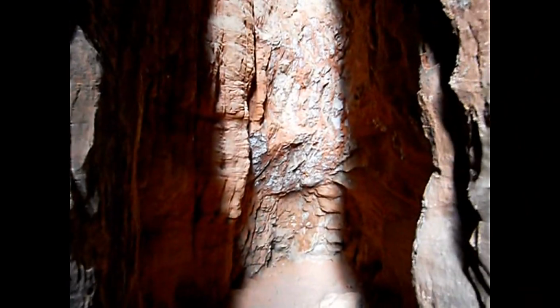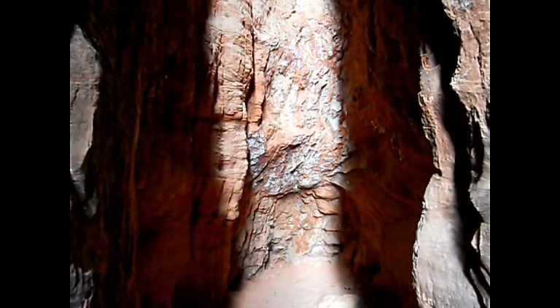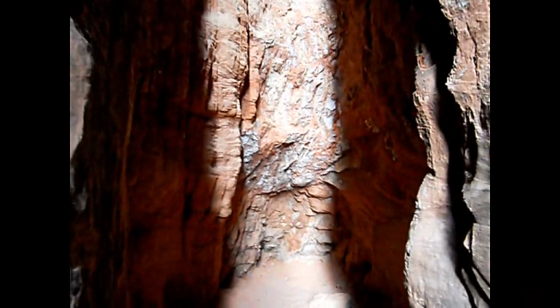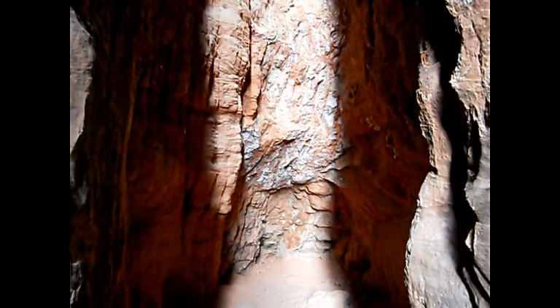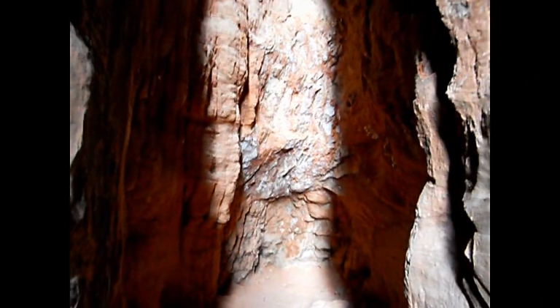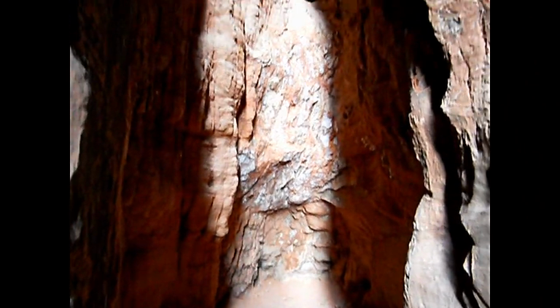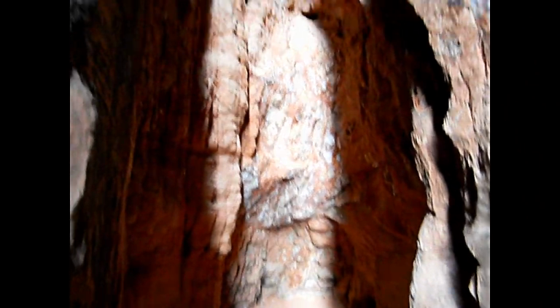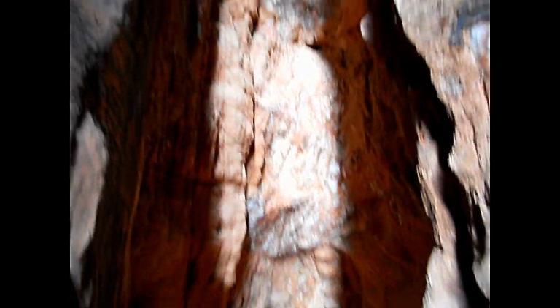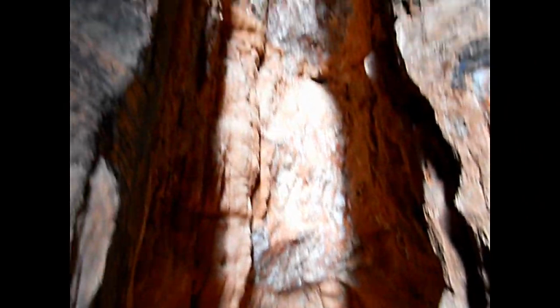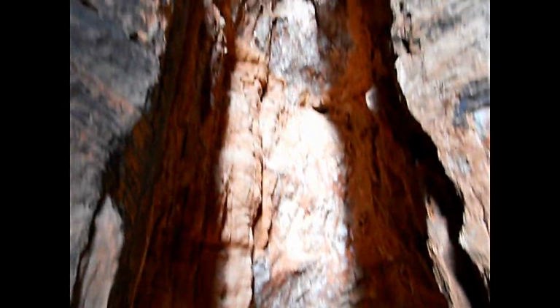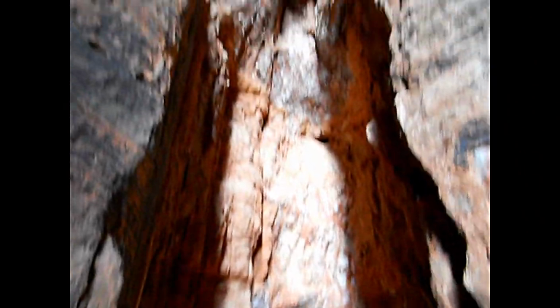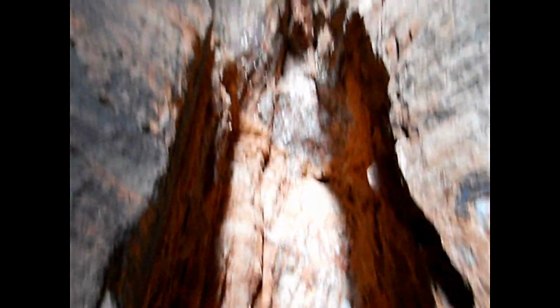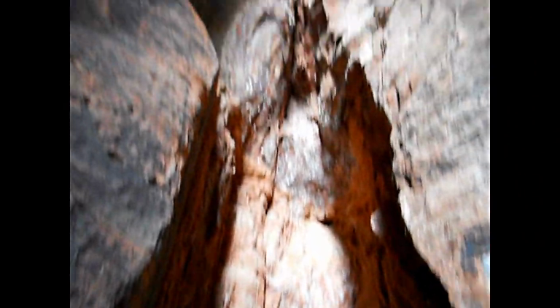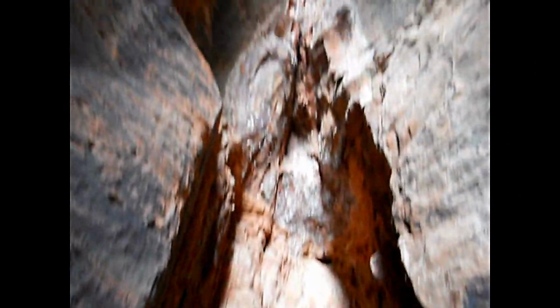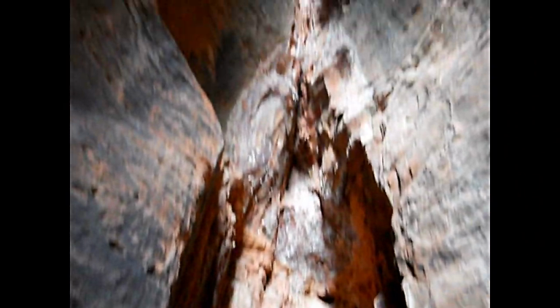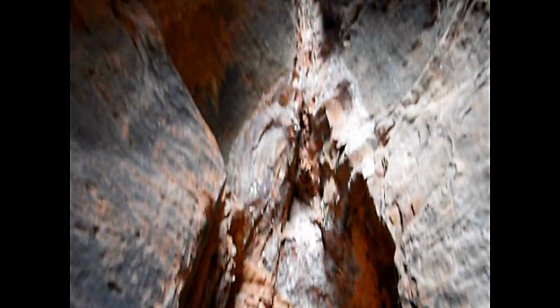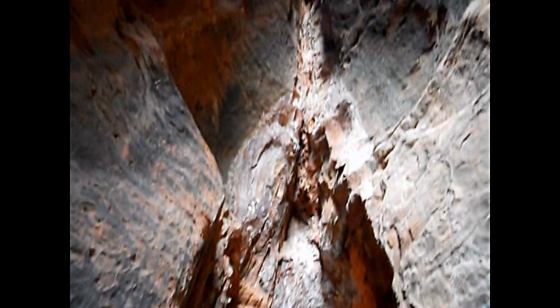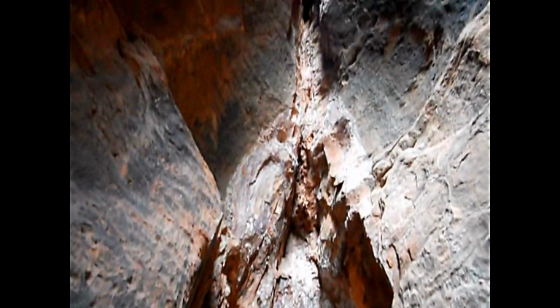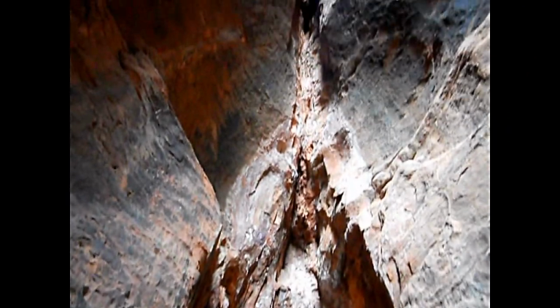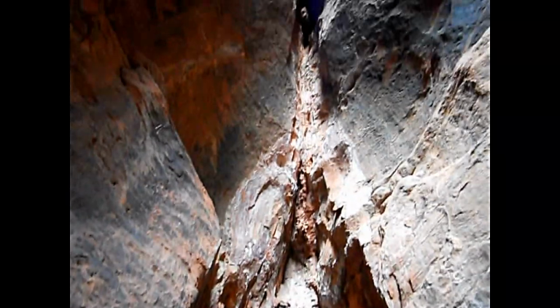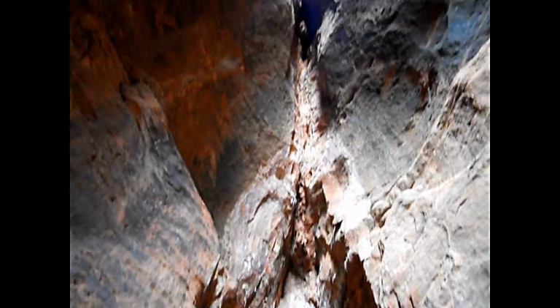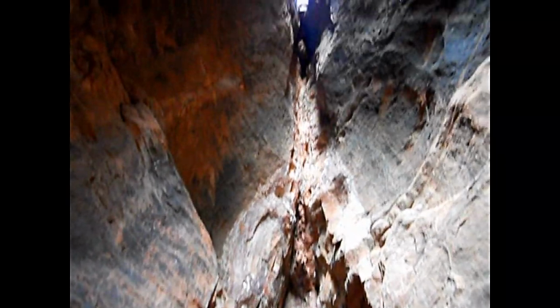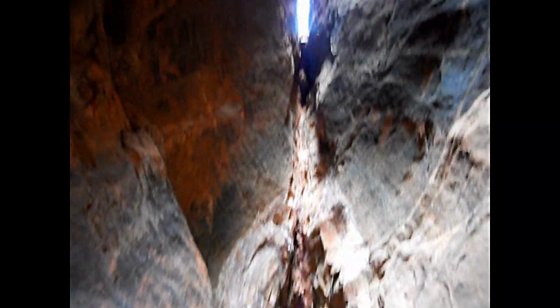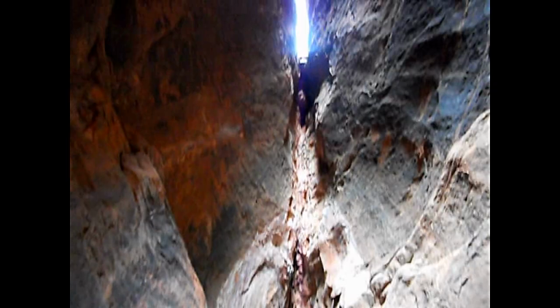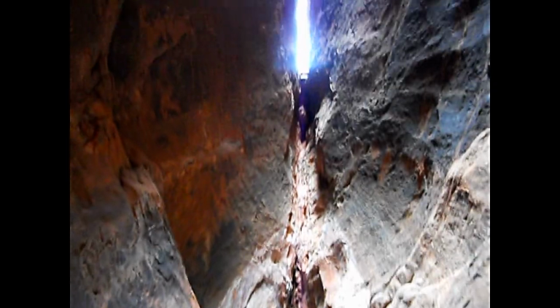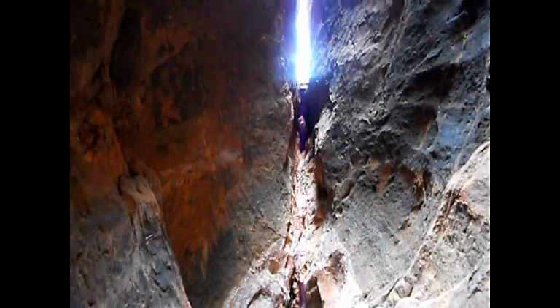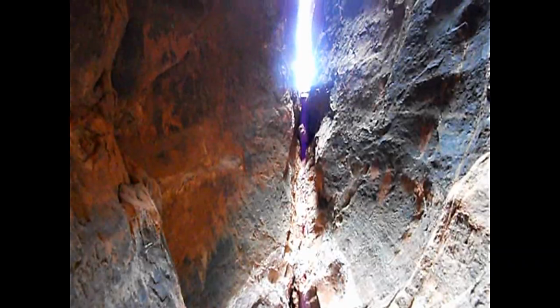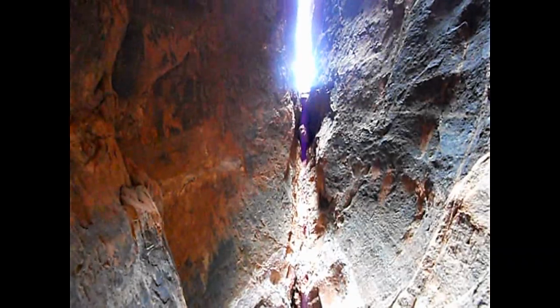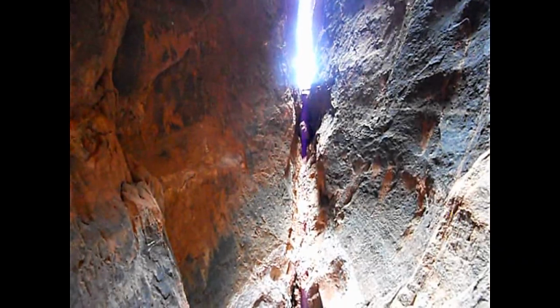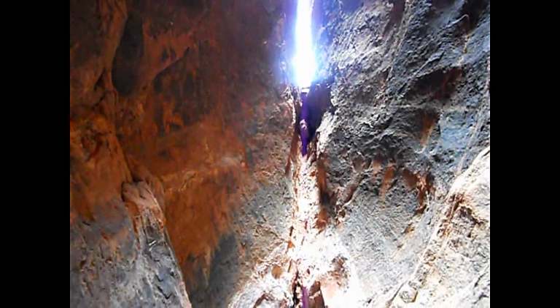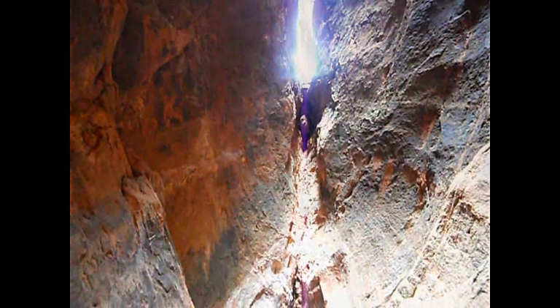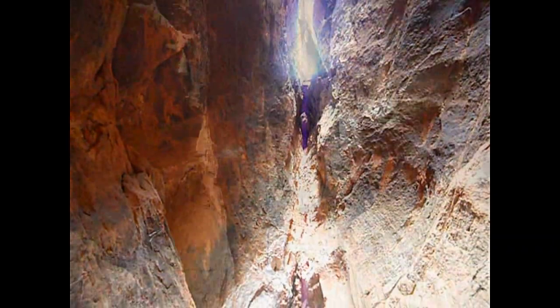Well, we're going to hit the end. End of the slot canyon. This is it.